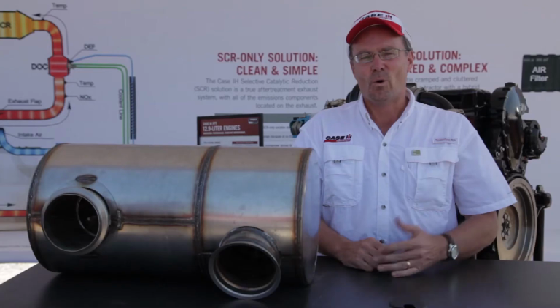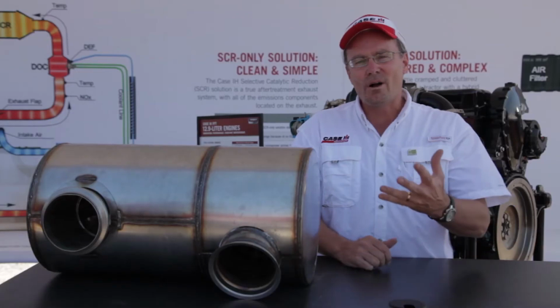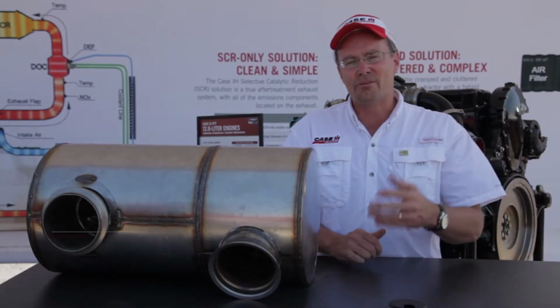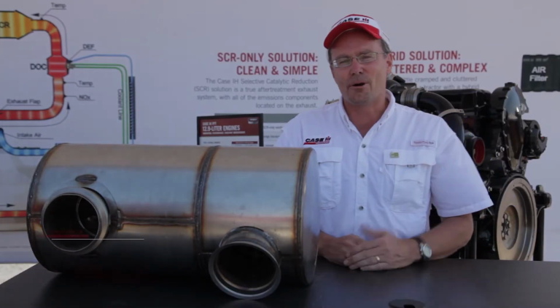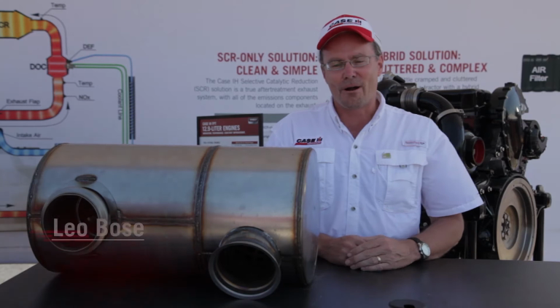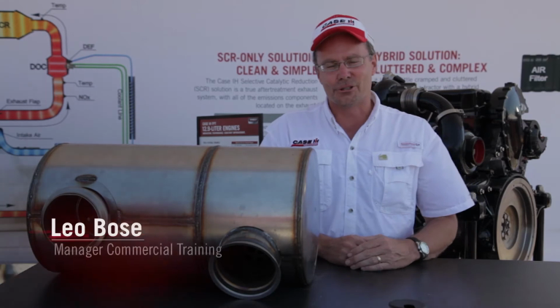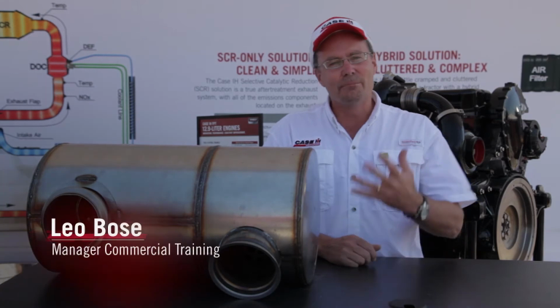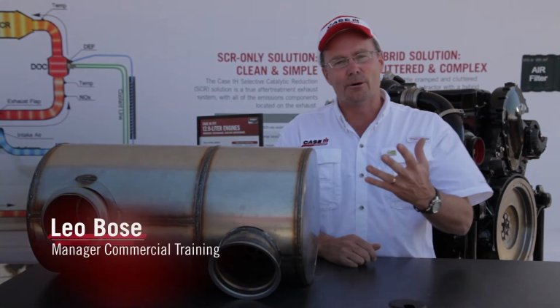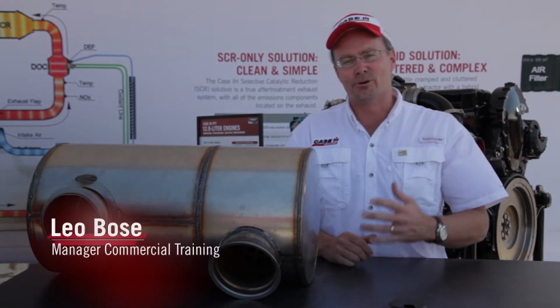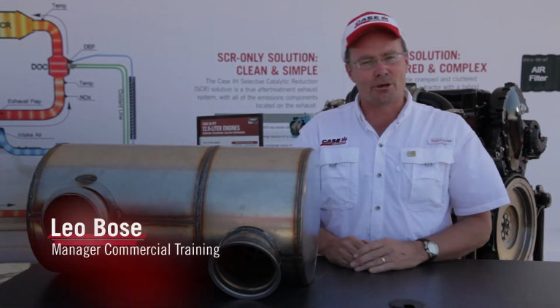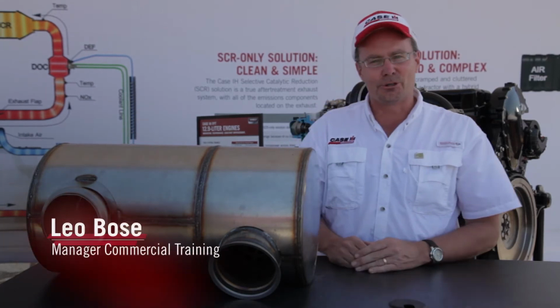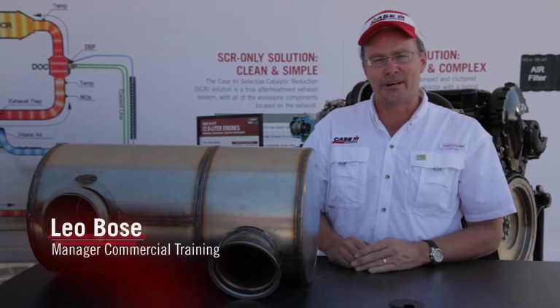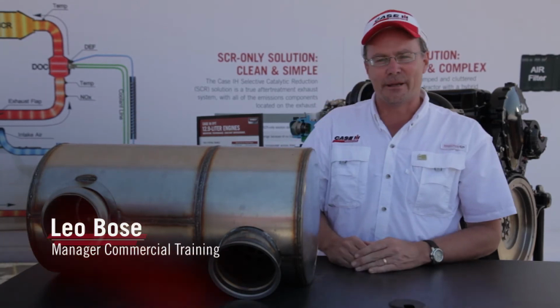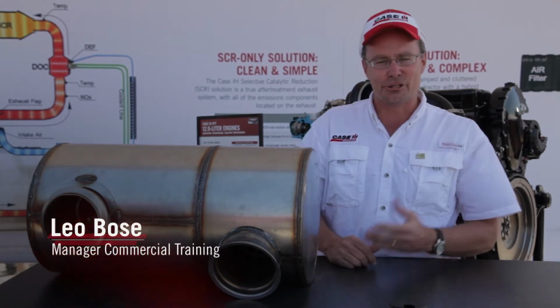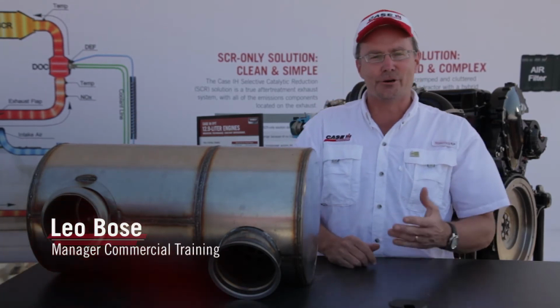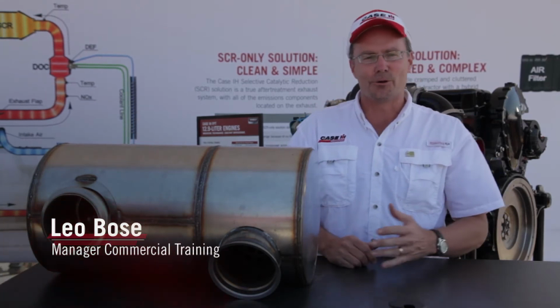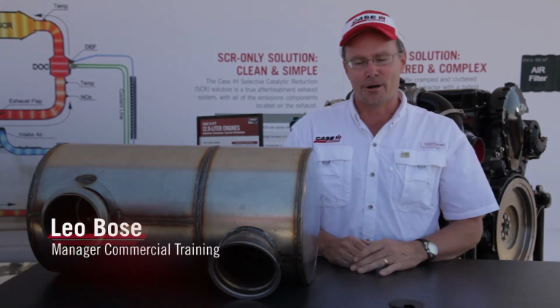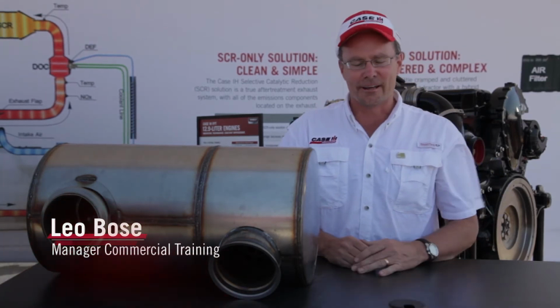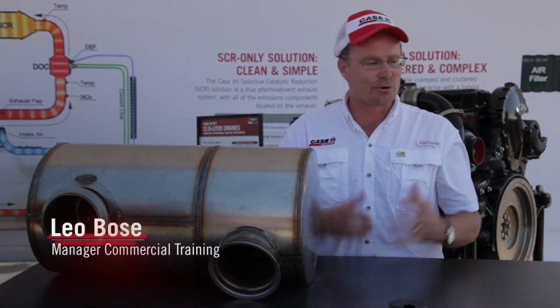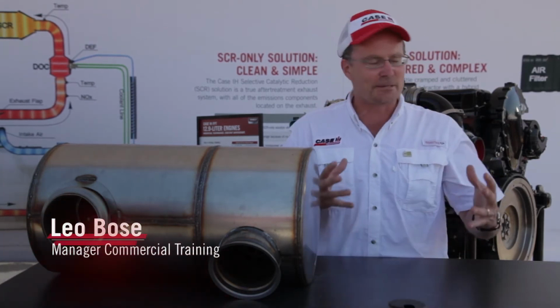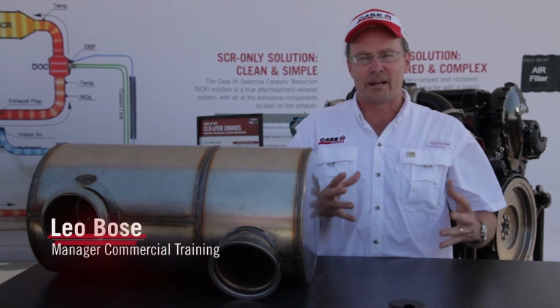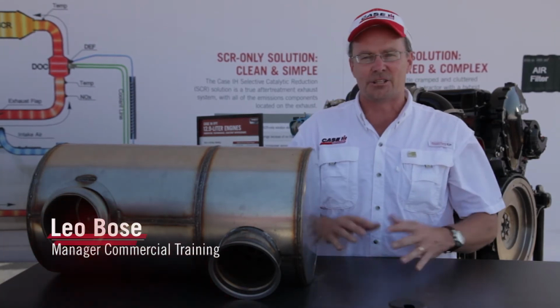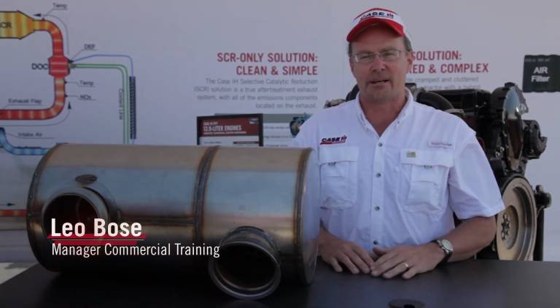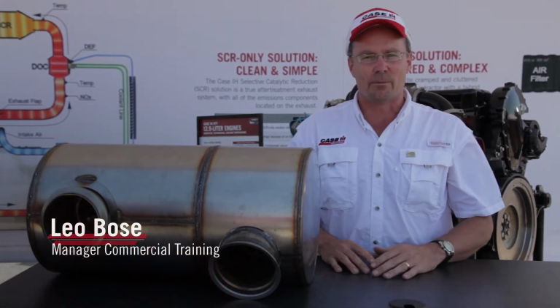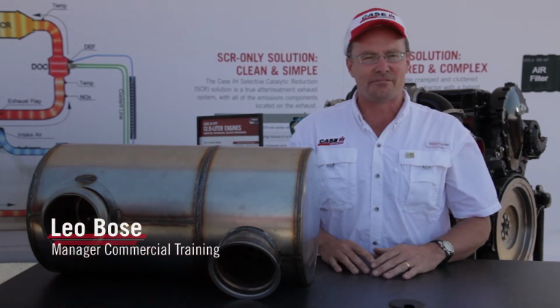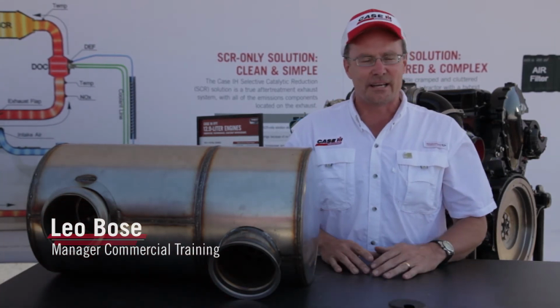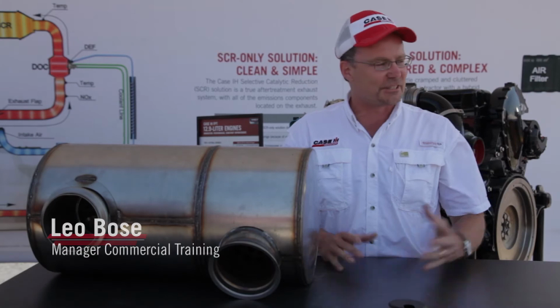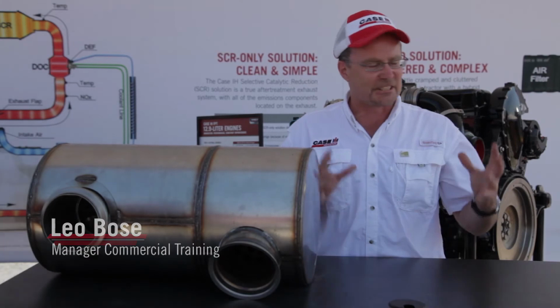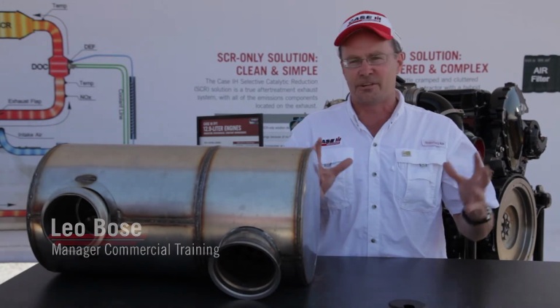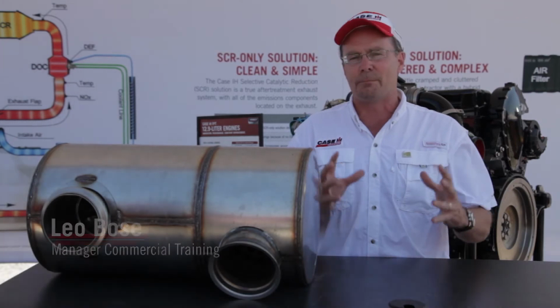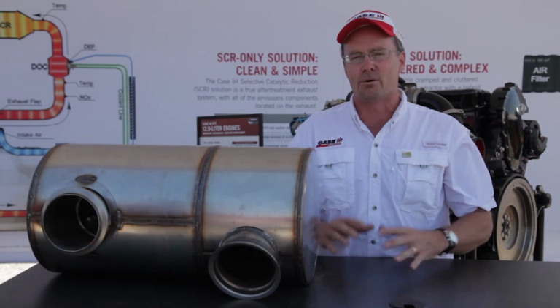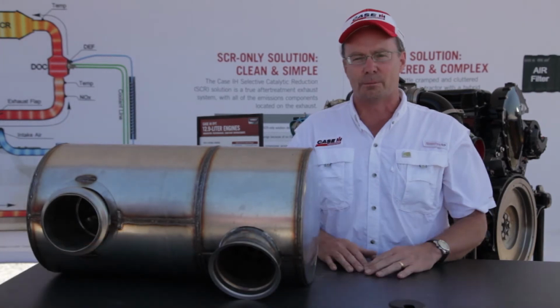Welcome to the Farm Progress Show. I'm Leo Bowes, the Commercial Training Manager here in North America. It's great to be at a display like we have today because it's the efficient power display.